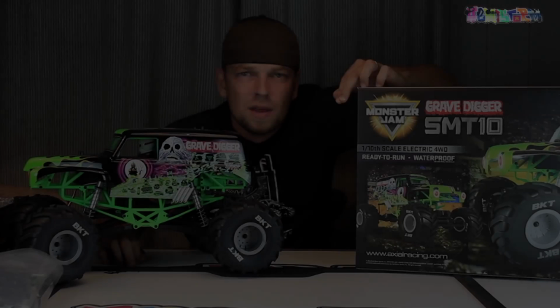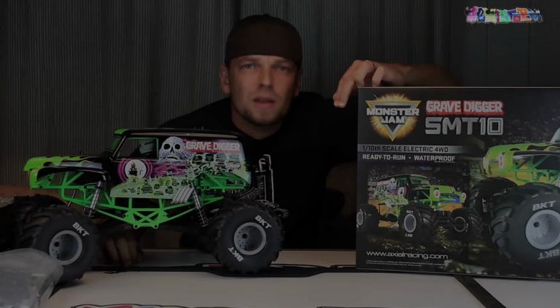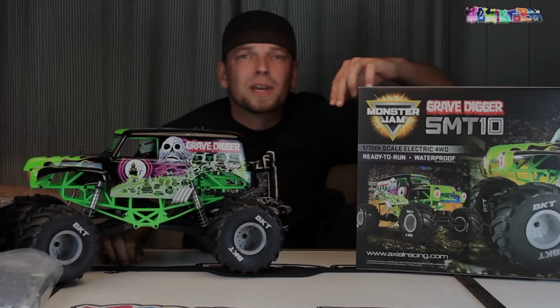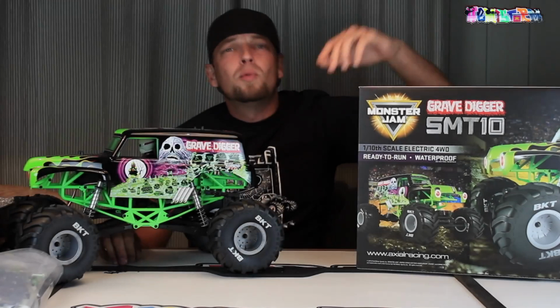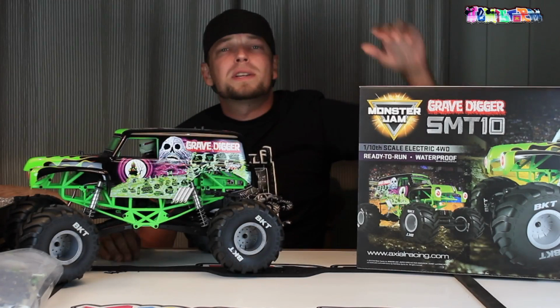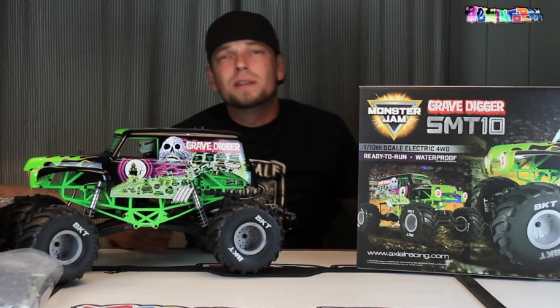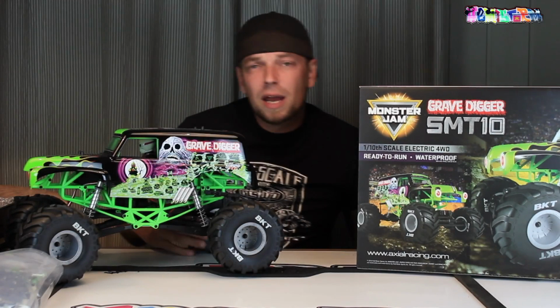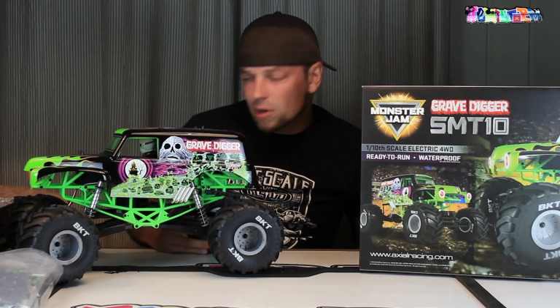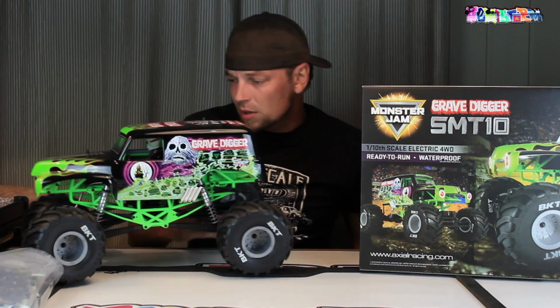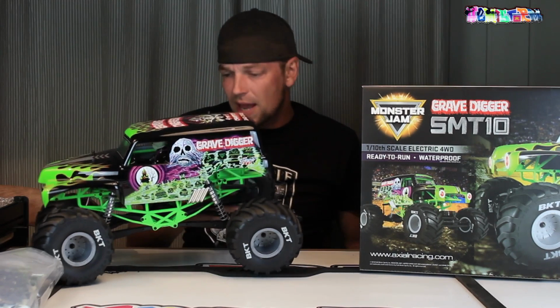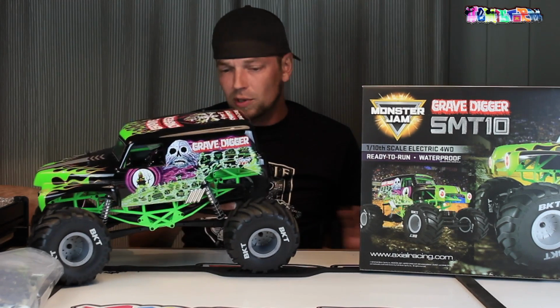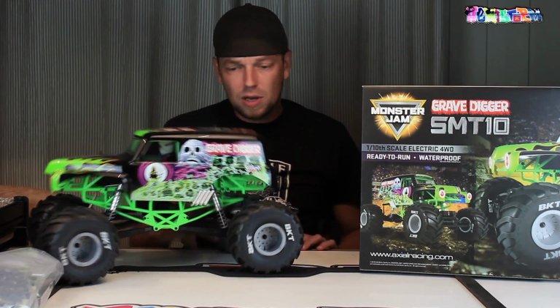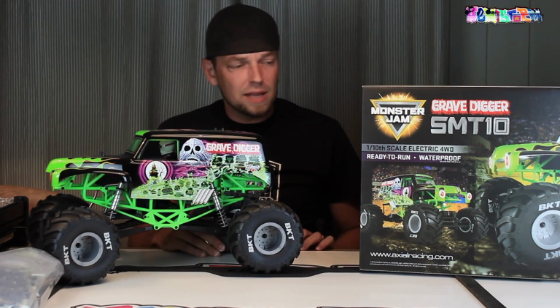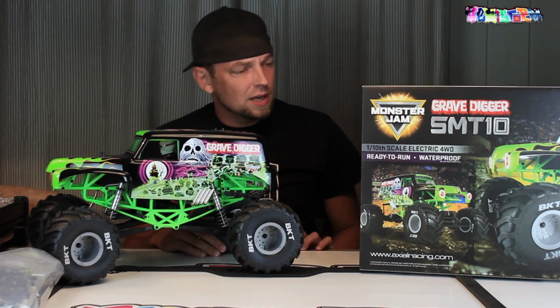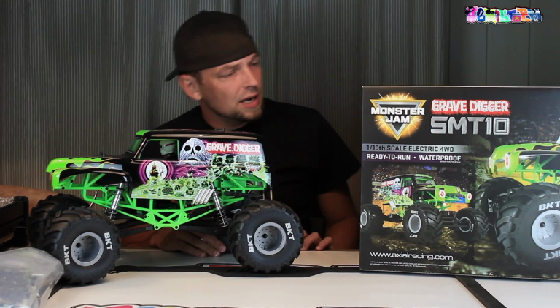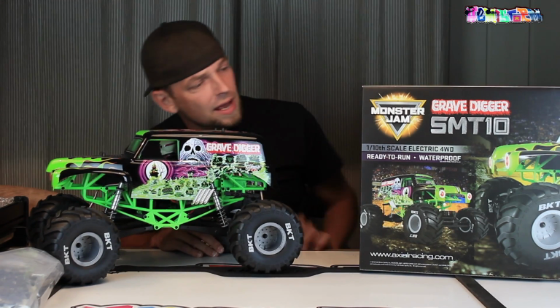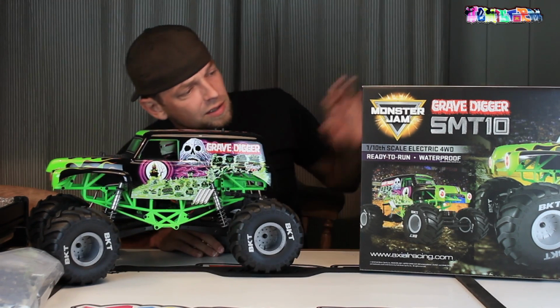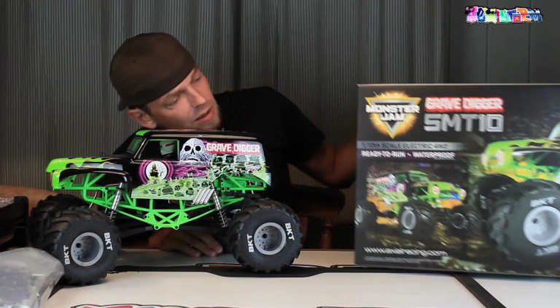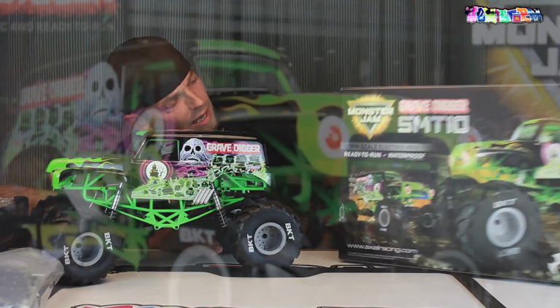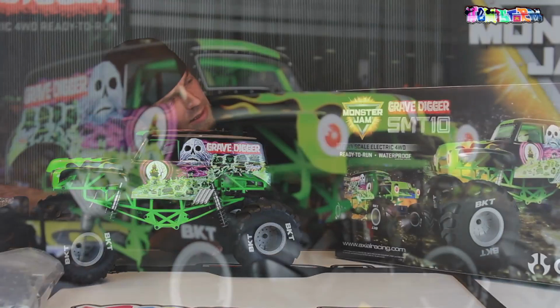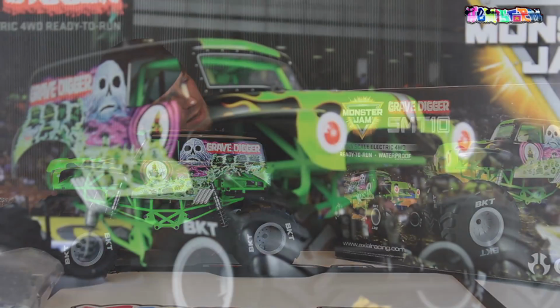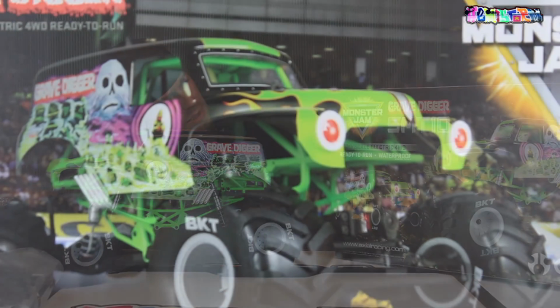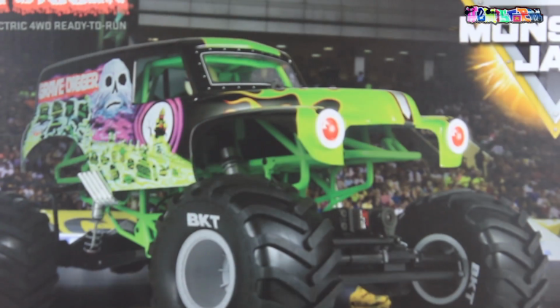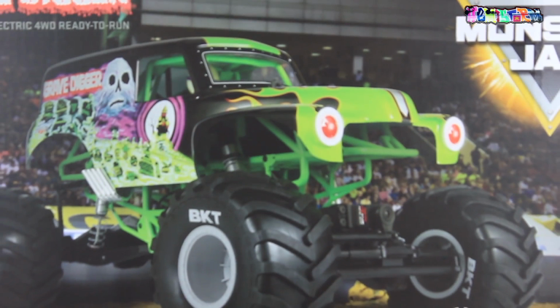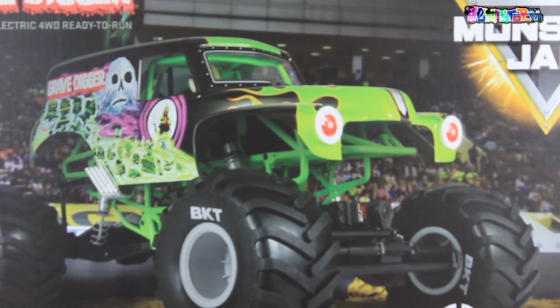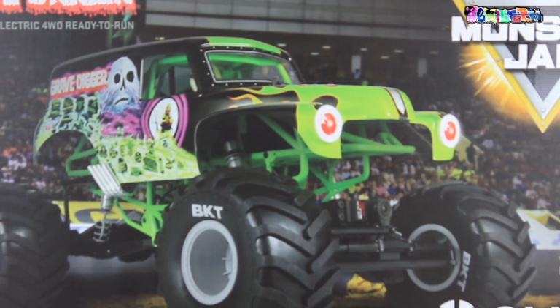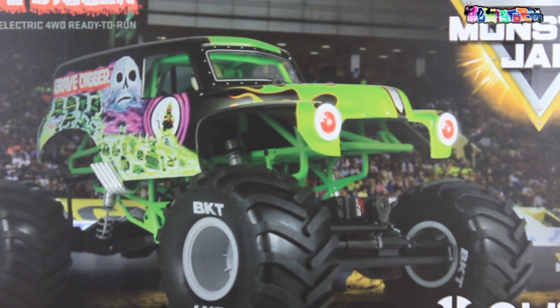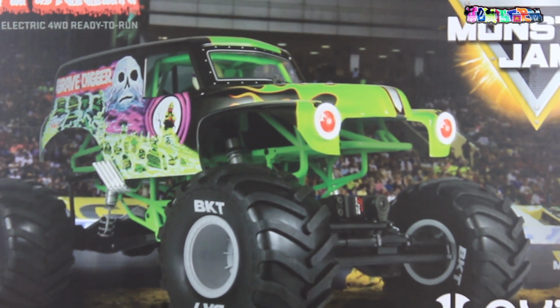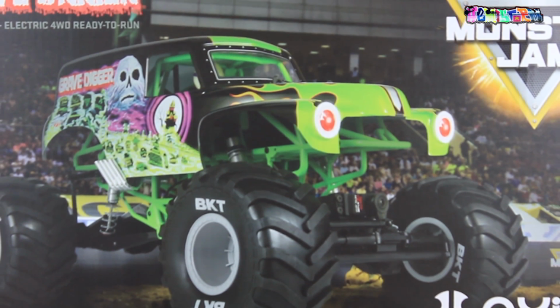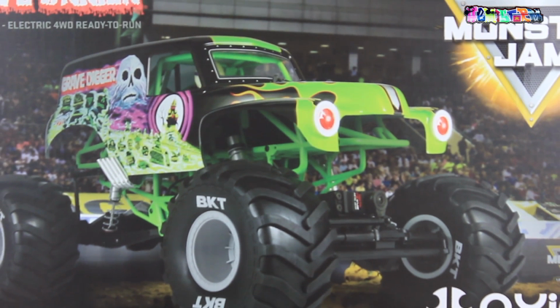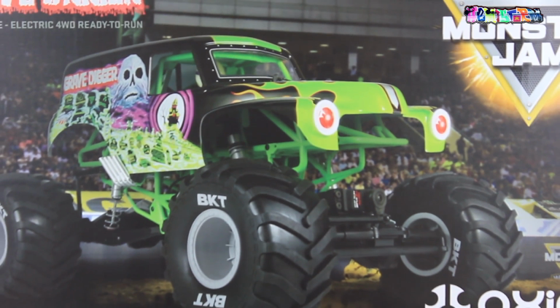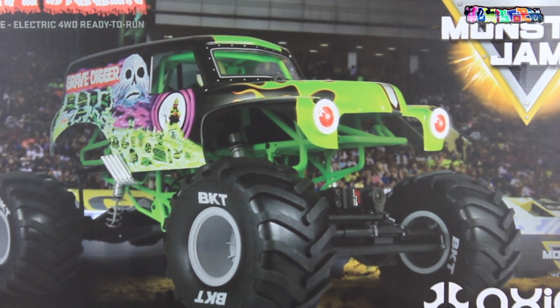Thank you for watching! Today we're going to have a look at the Axial SMT10, the Gravedigger.